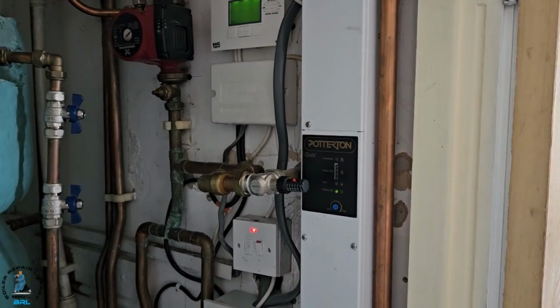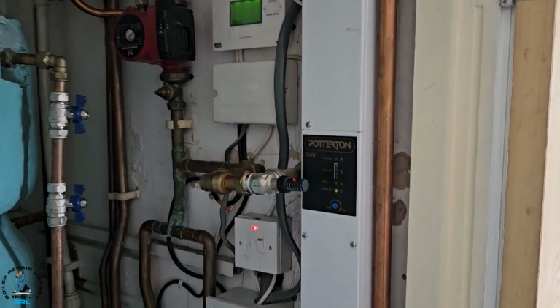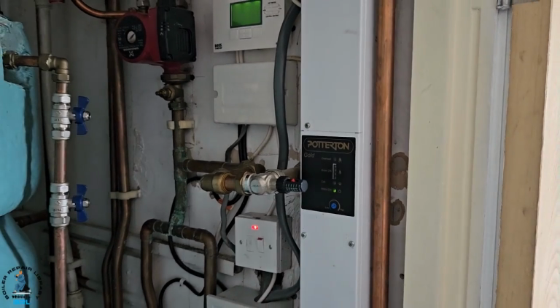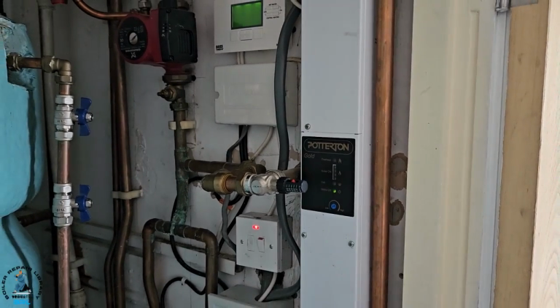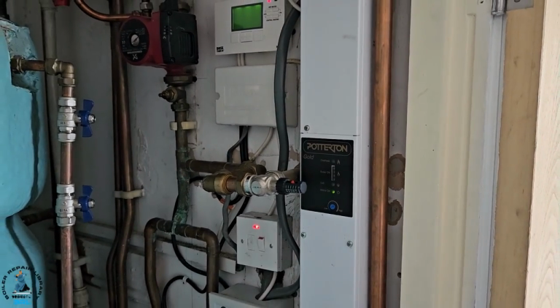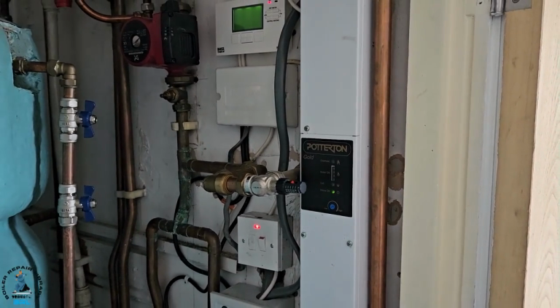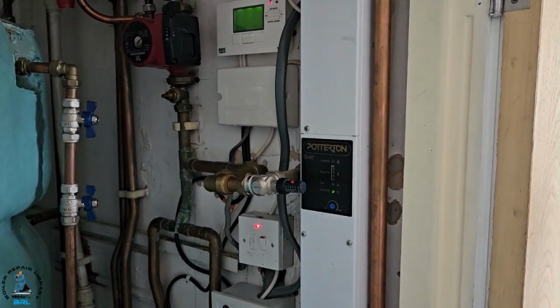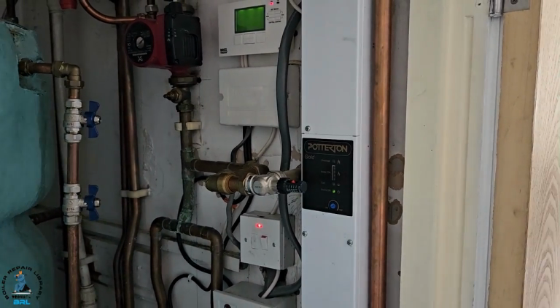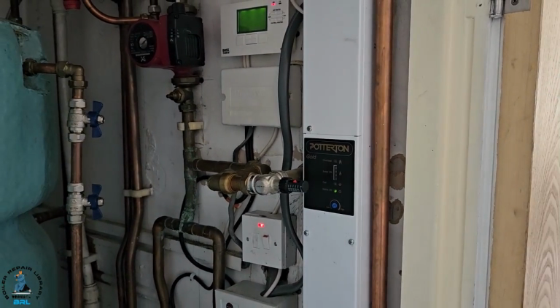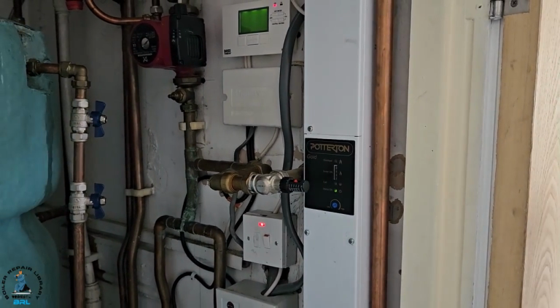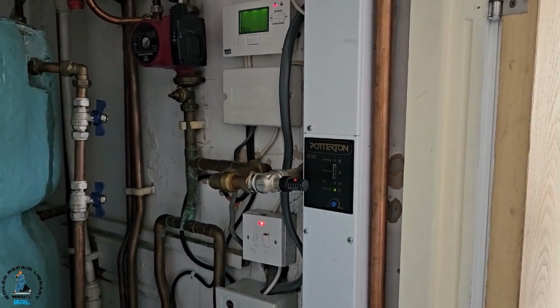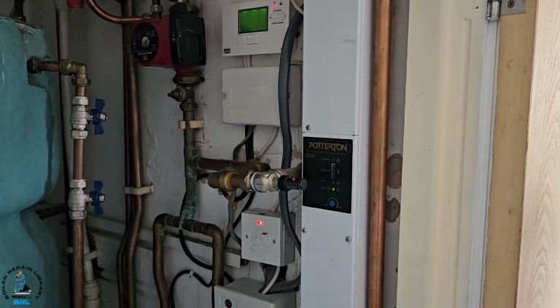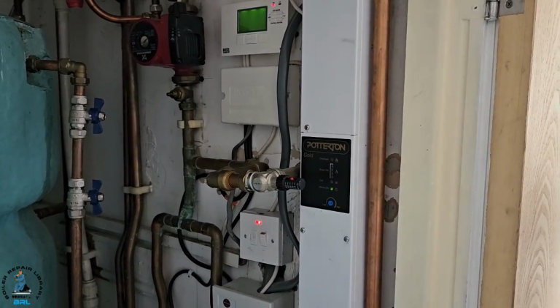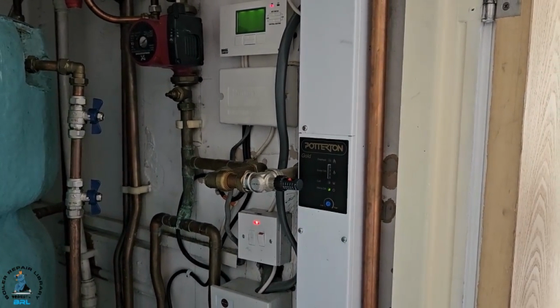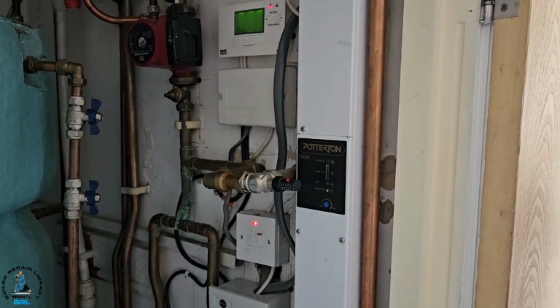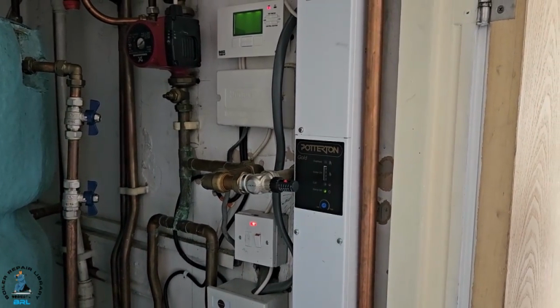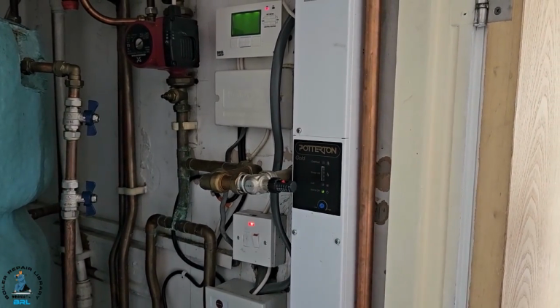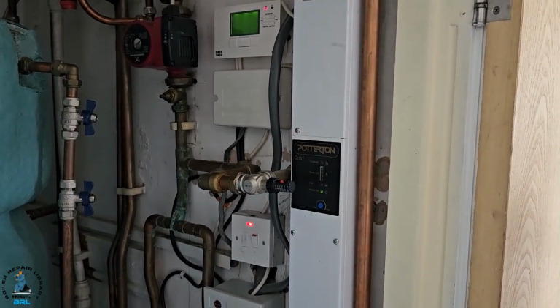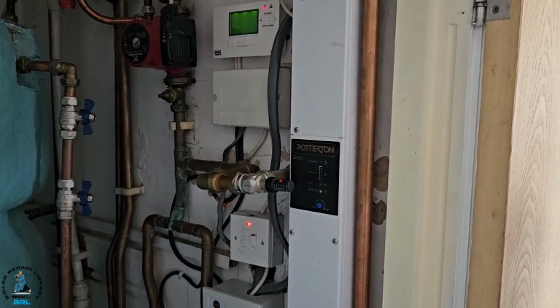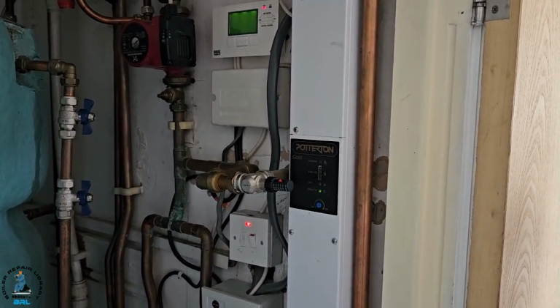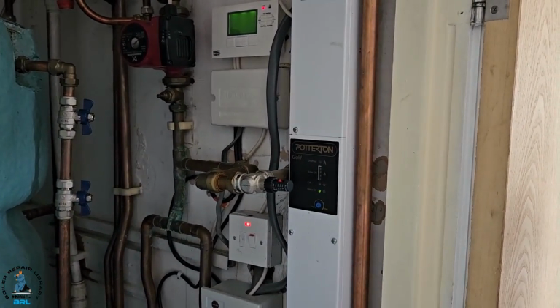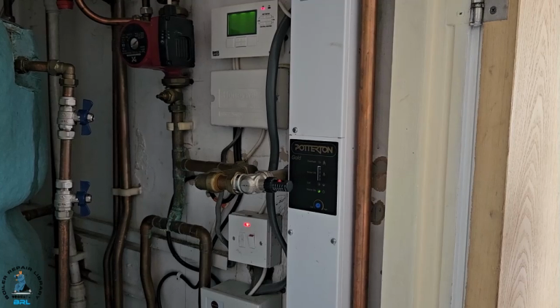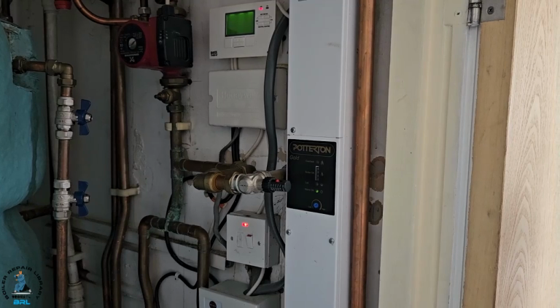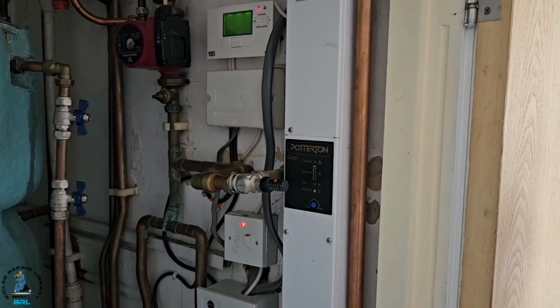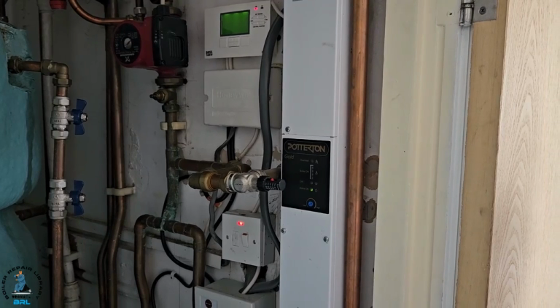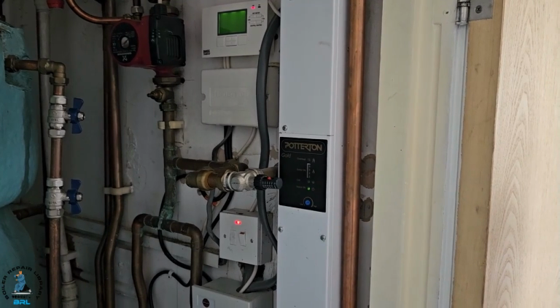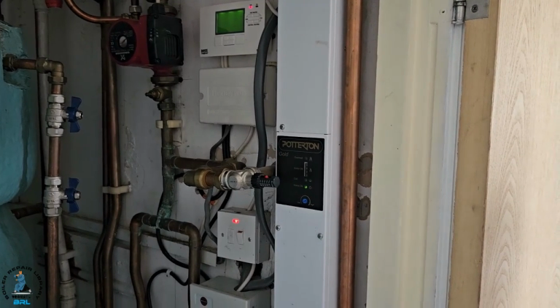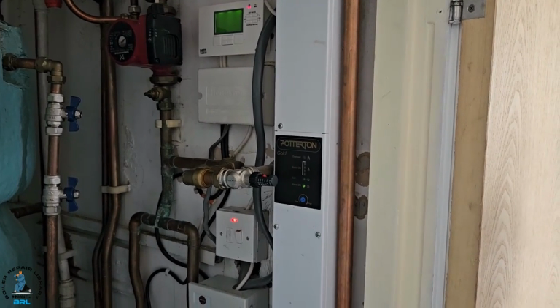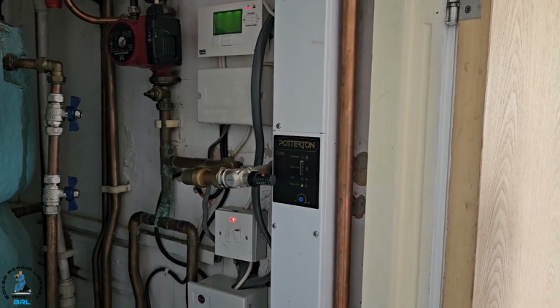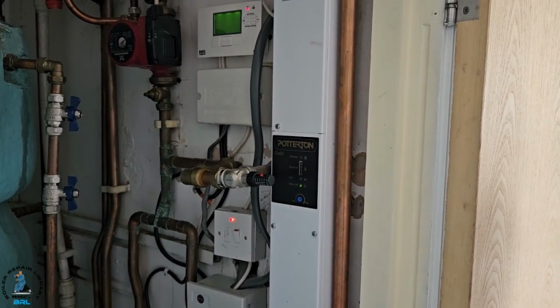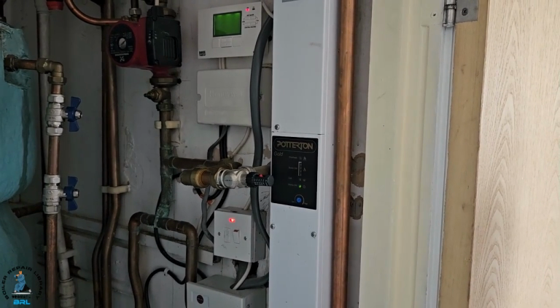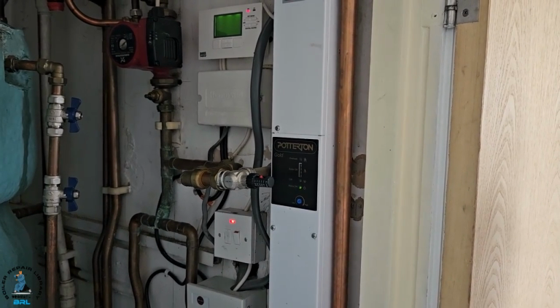Hi guys, it's Master Coach Tony Morgan and on today's video we're looking at a Potterton Gold Electric Flow Boiler.